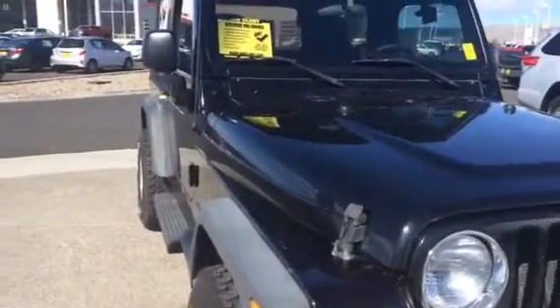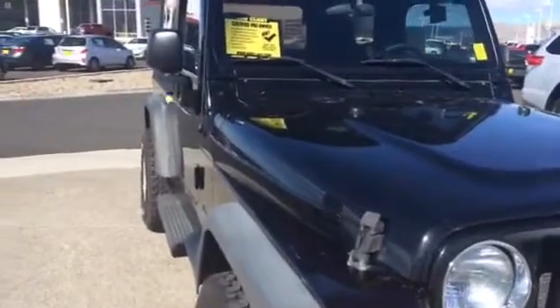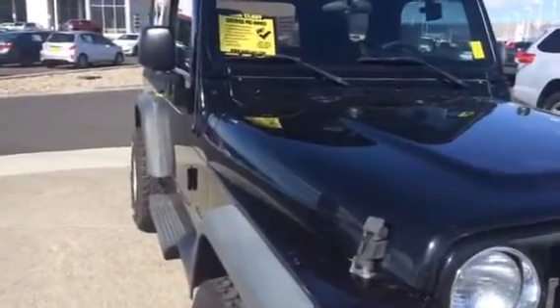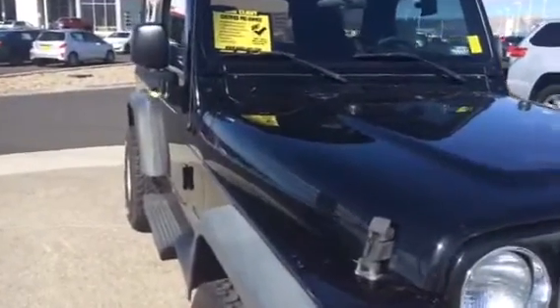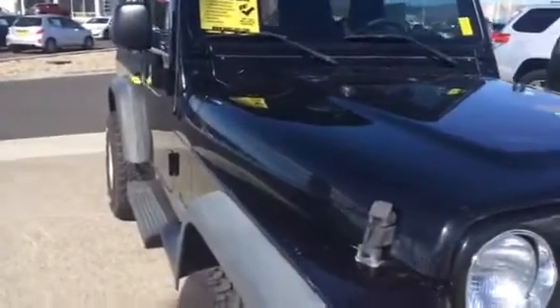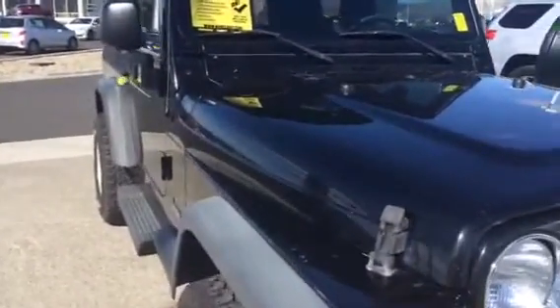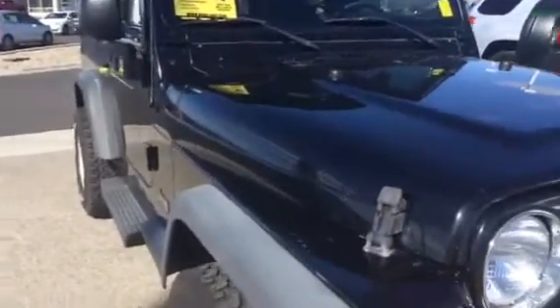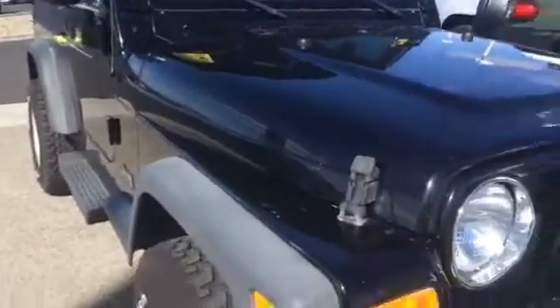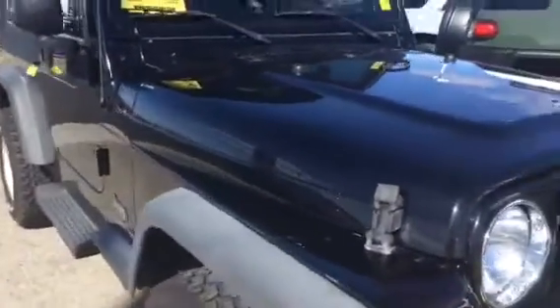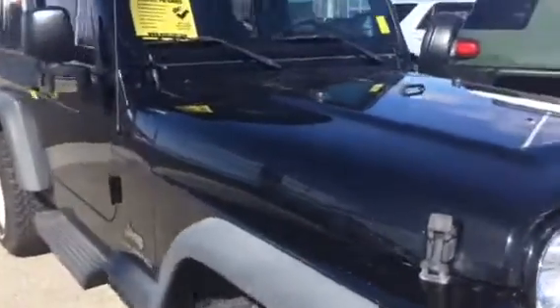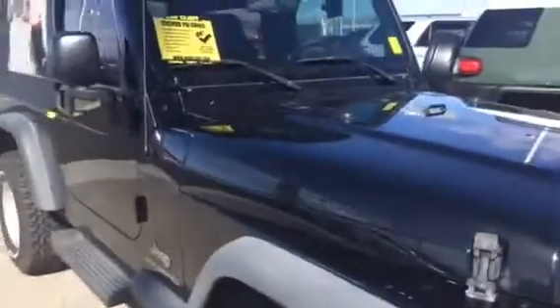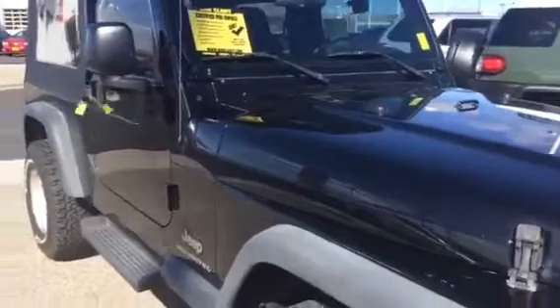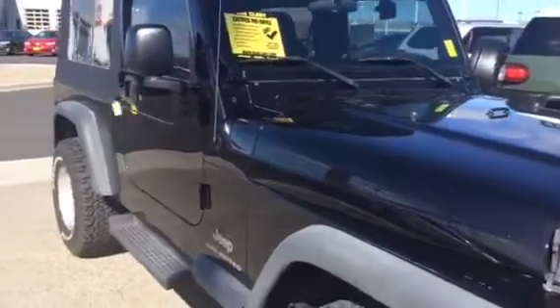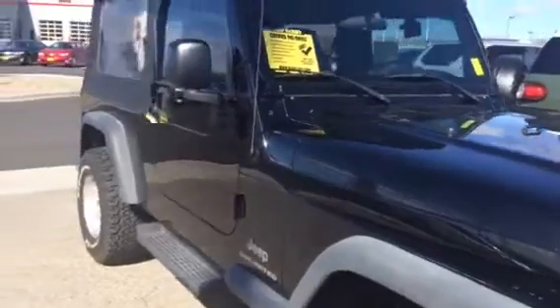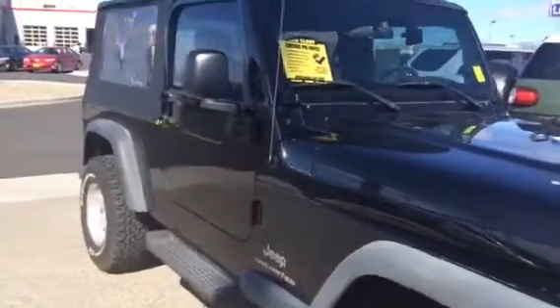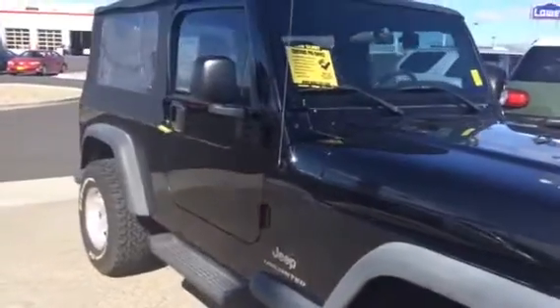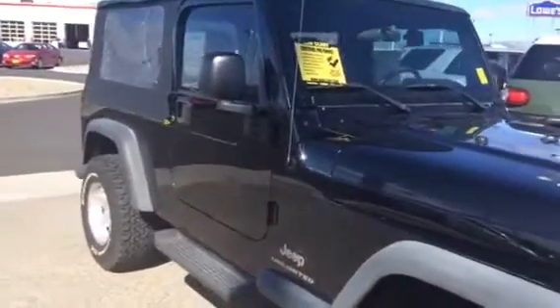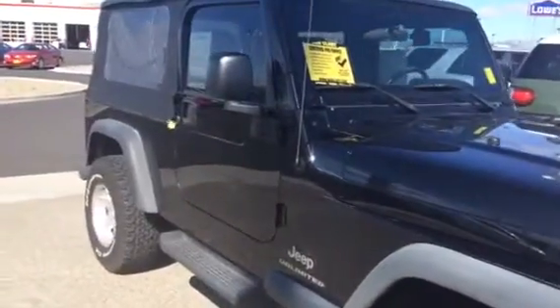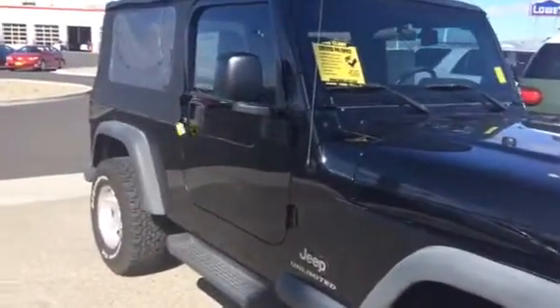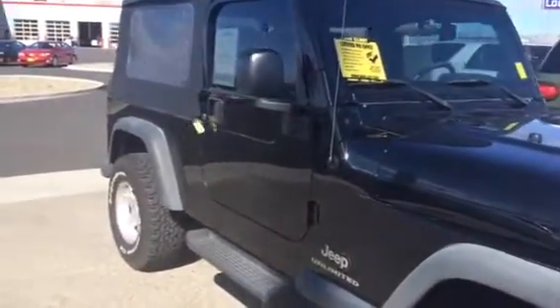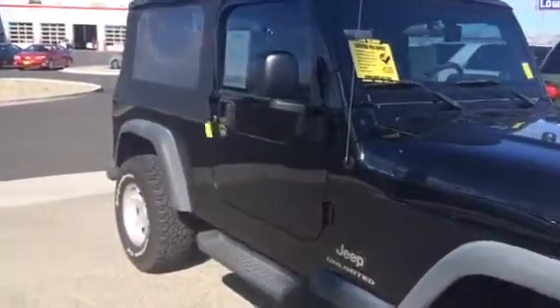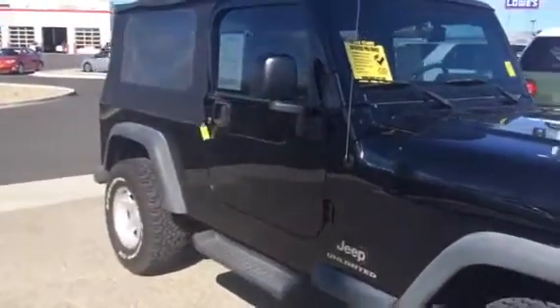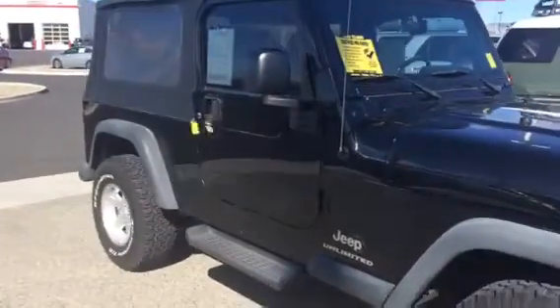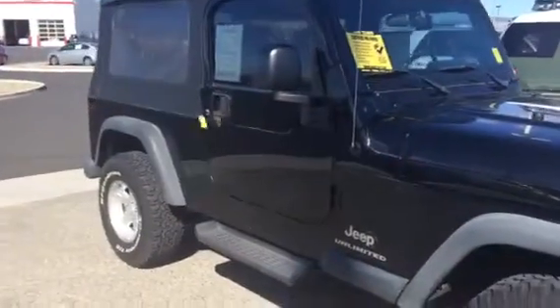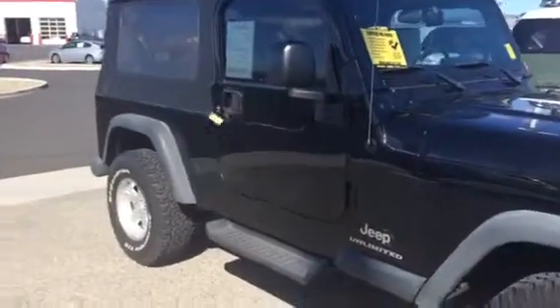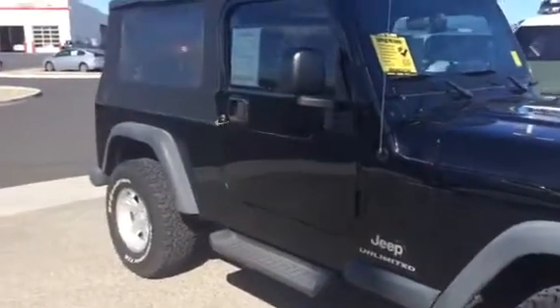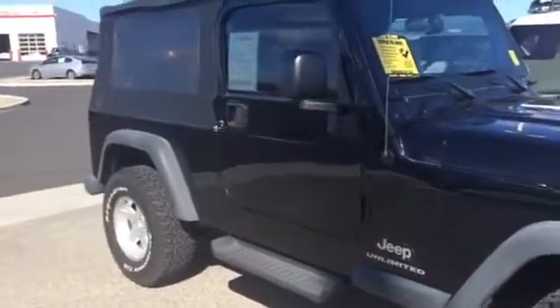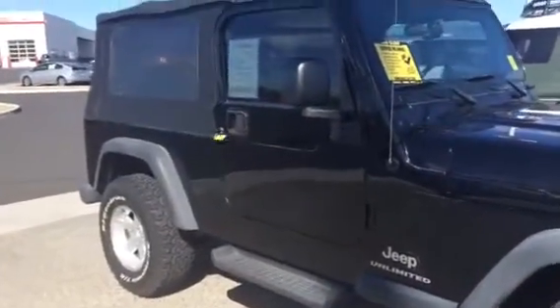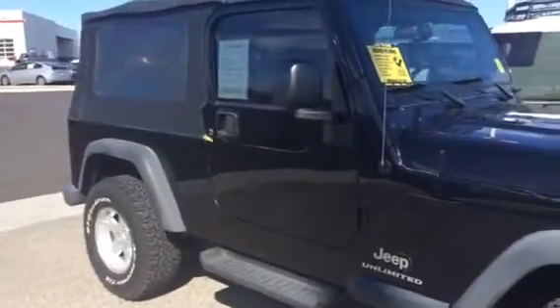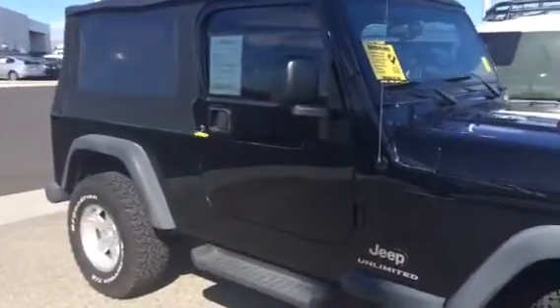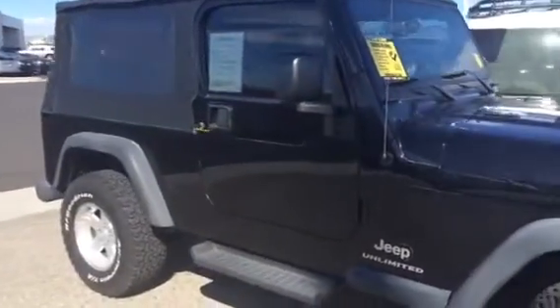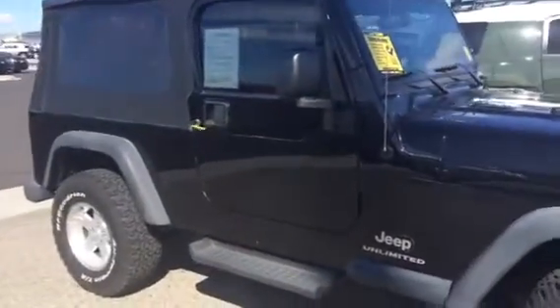It's got the fog lamps, privacy glass, and locking limited slip differential.